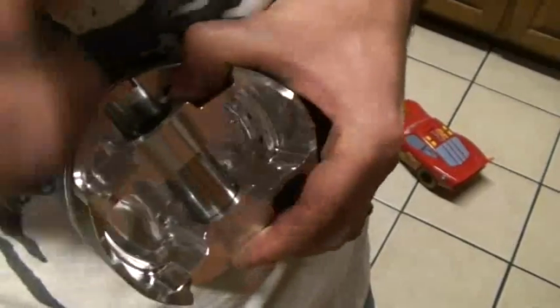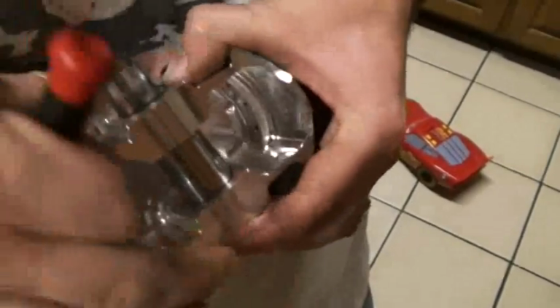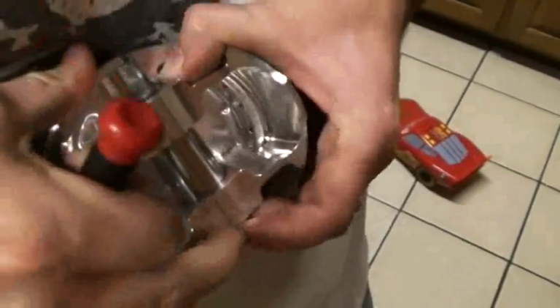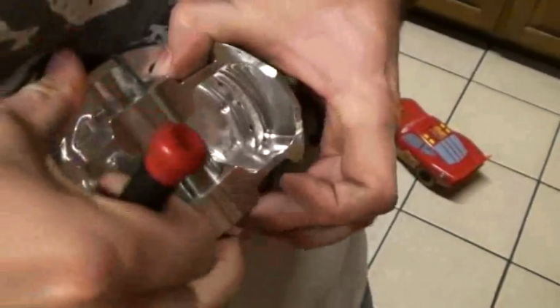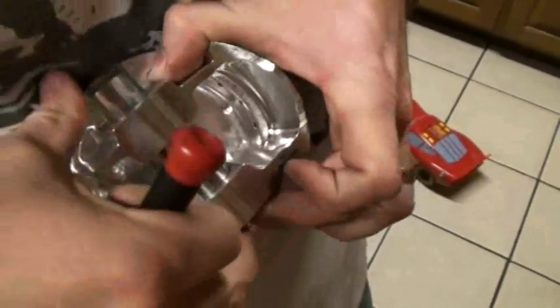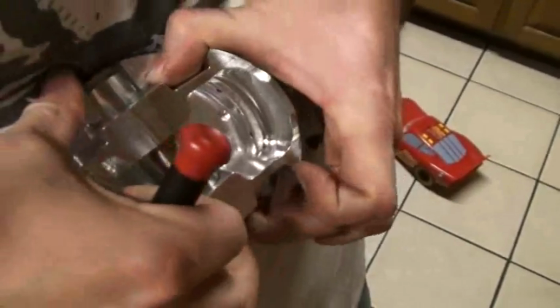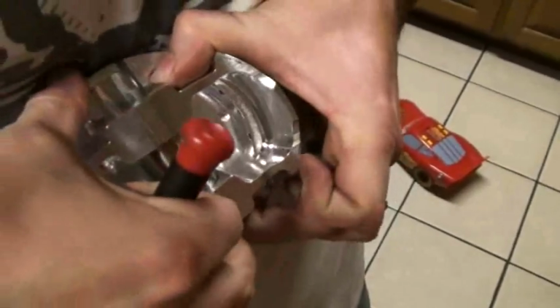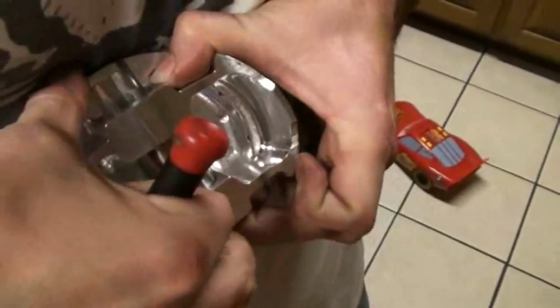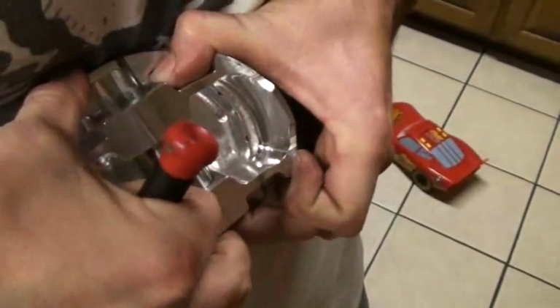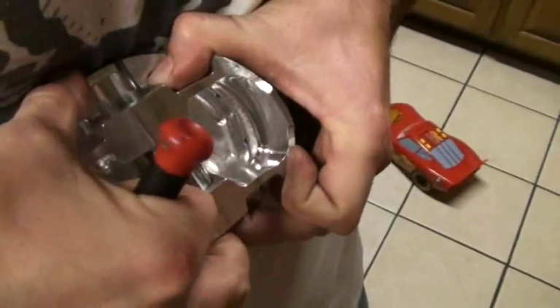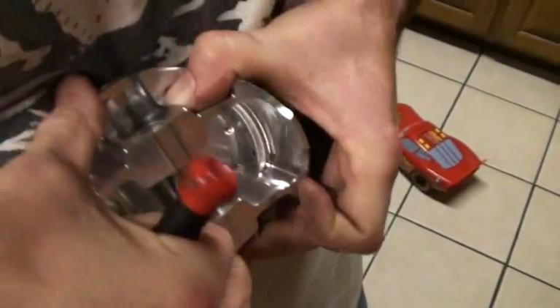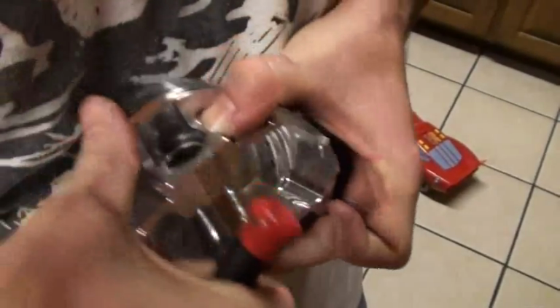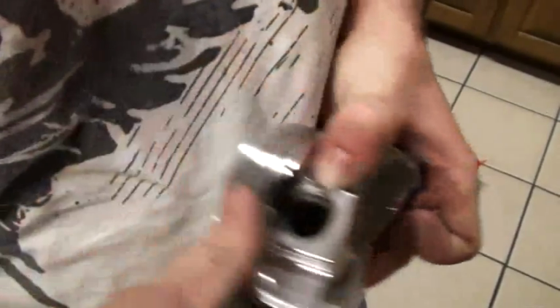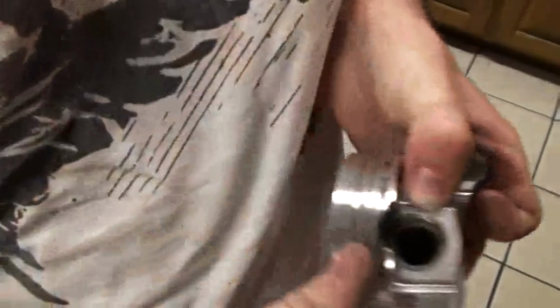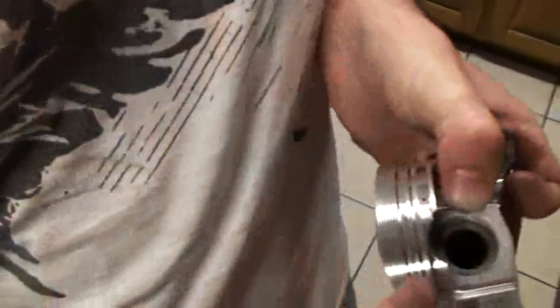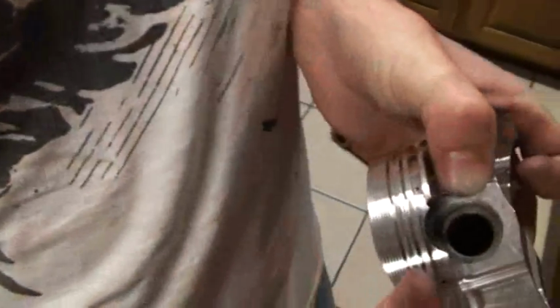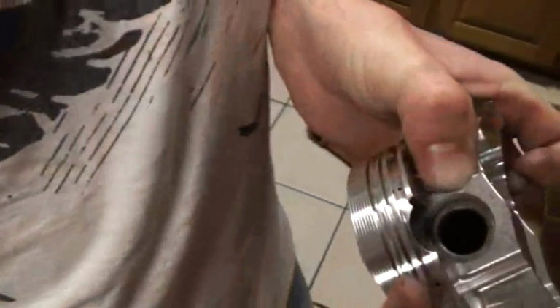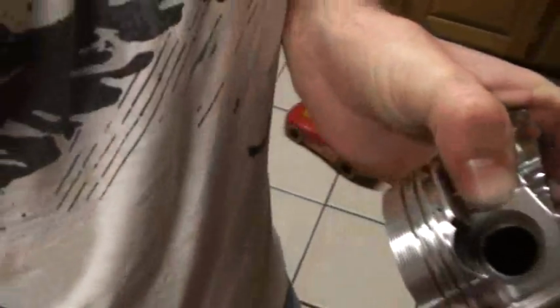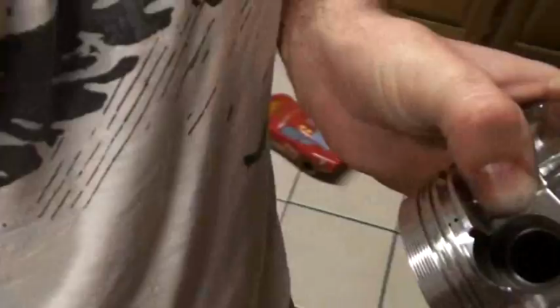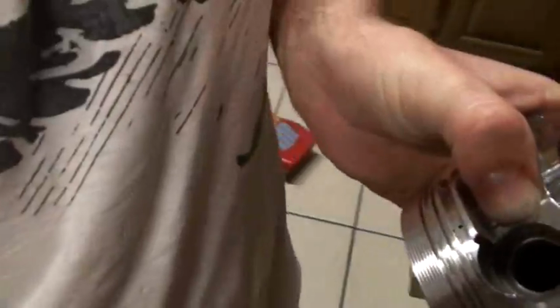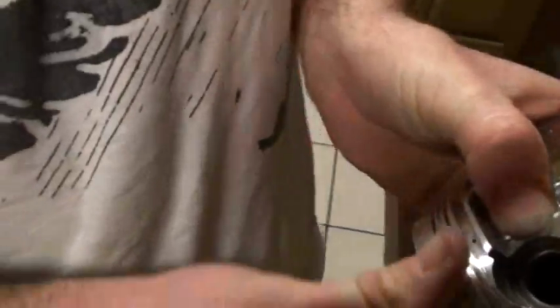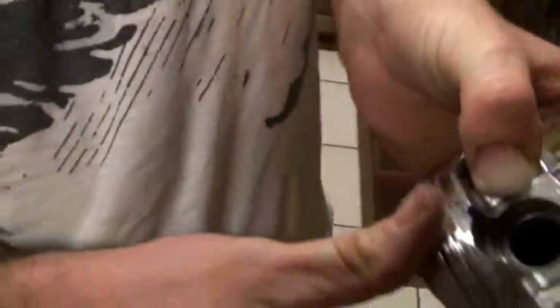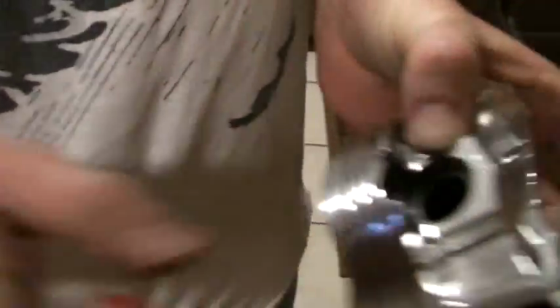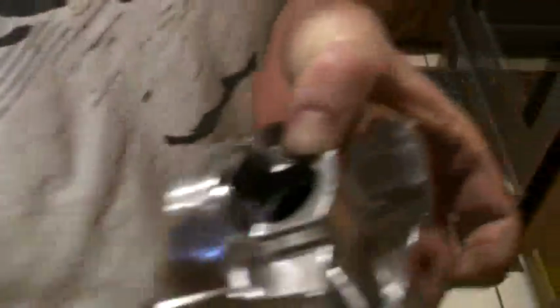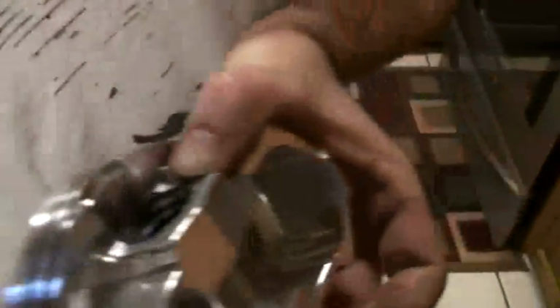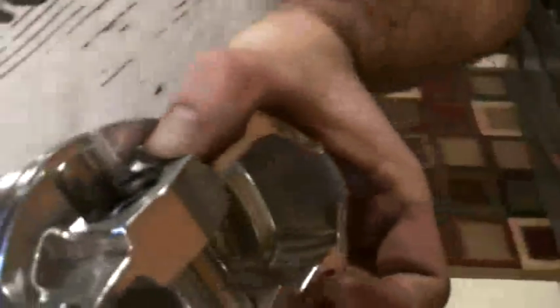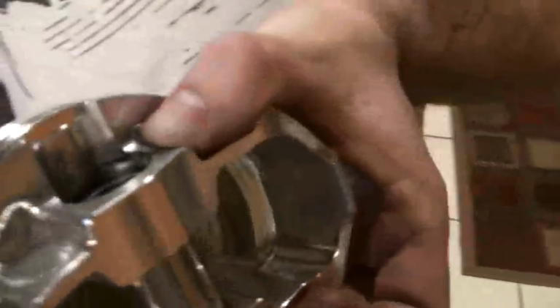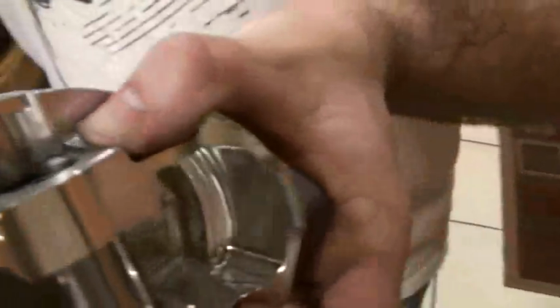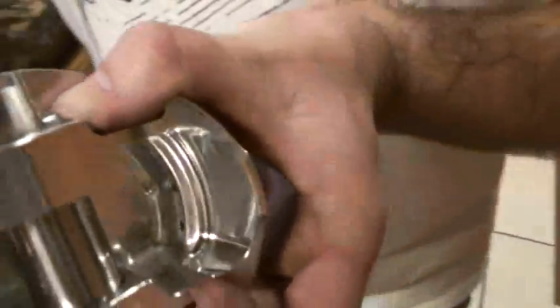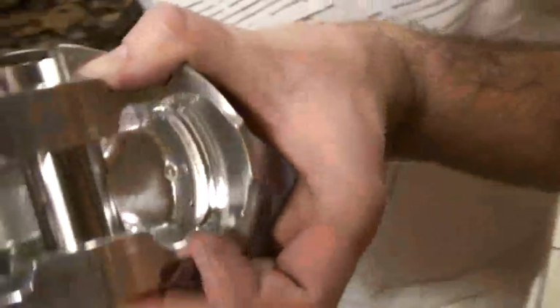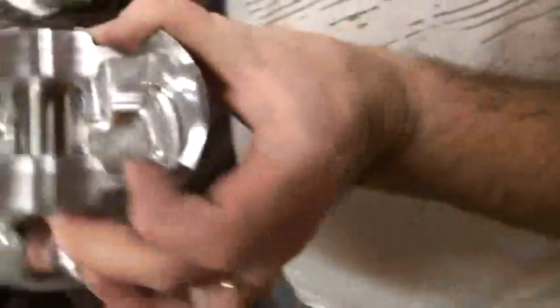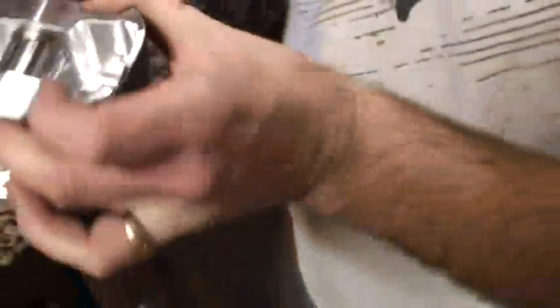Looks like the back side is not all the way clipped down, but now it is because I took the wrist pin and slid it on in.